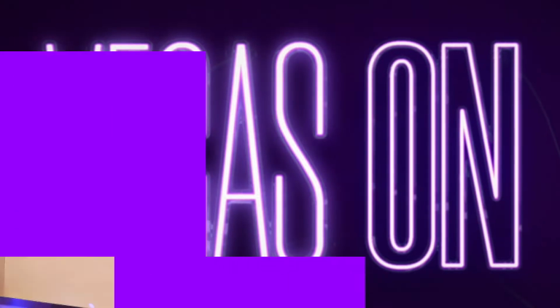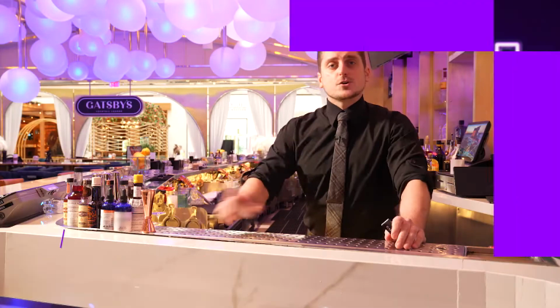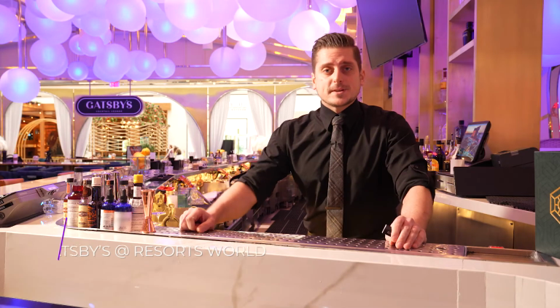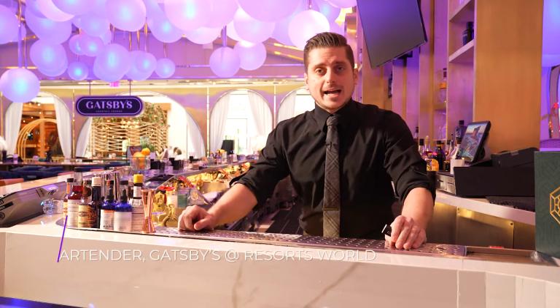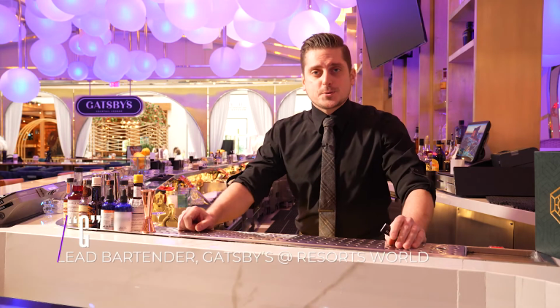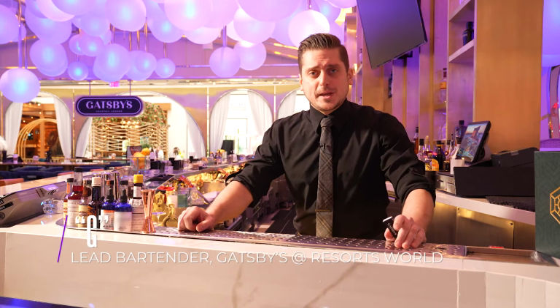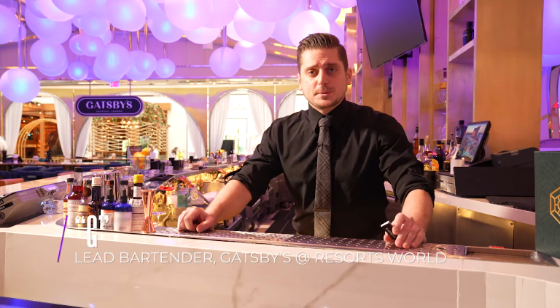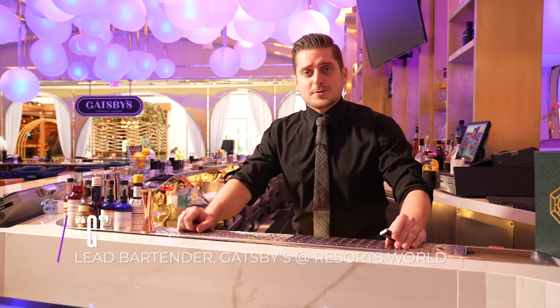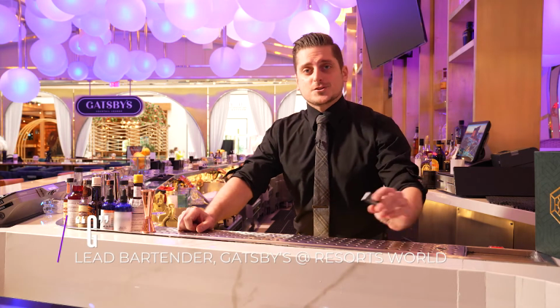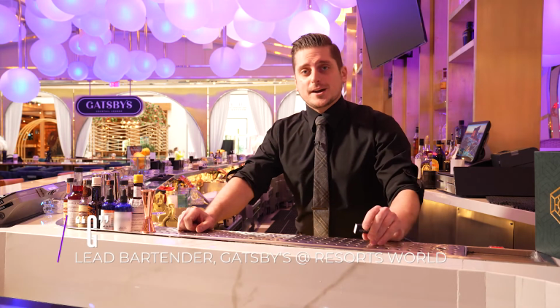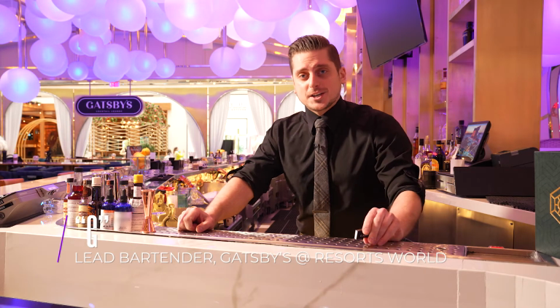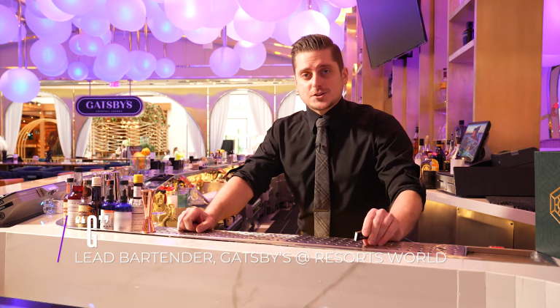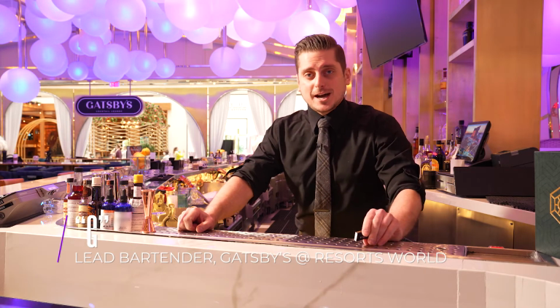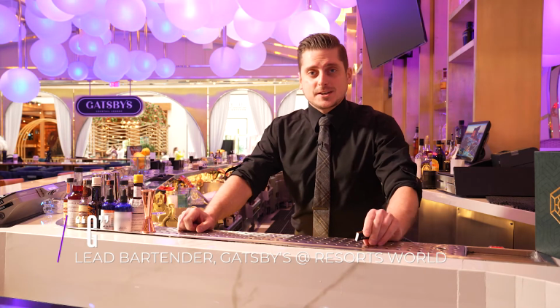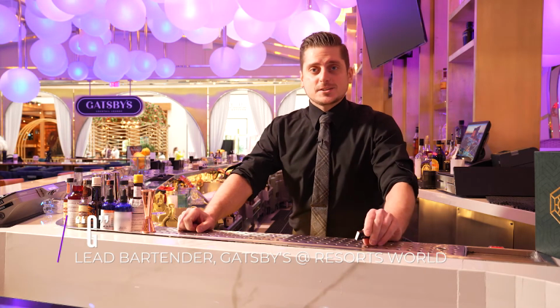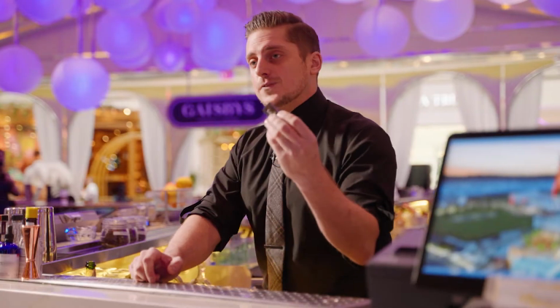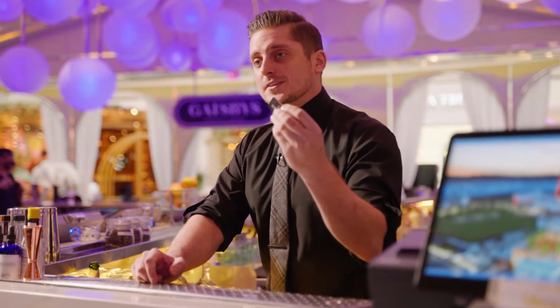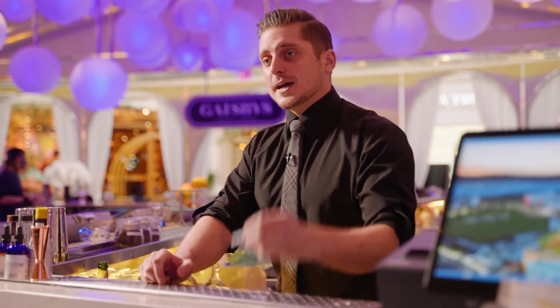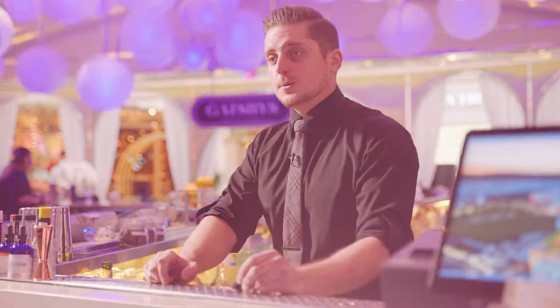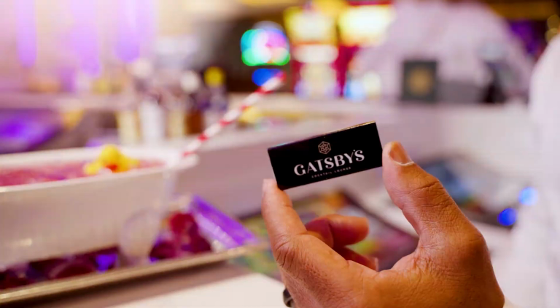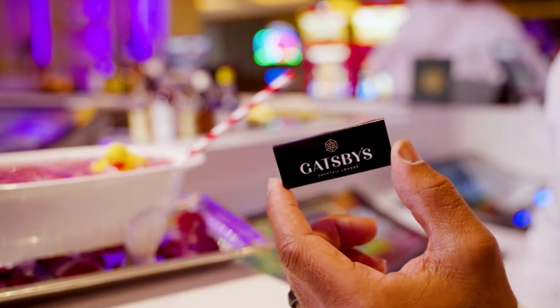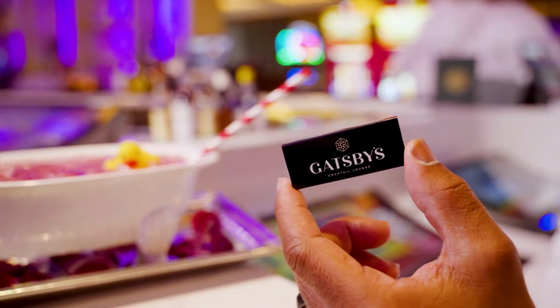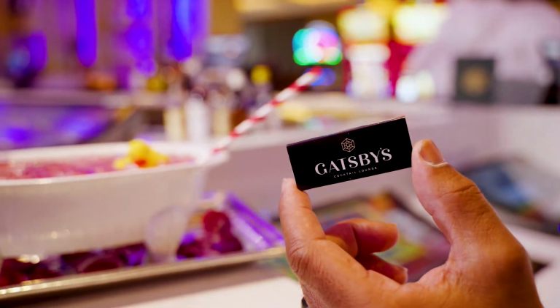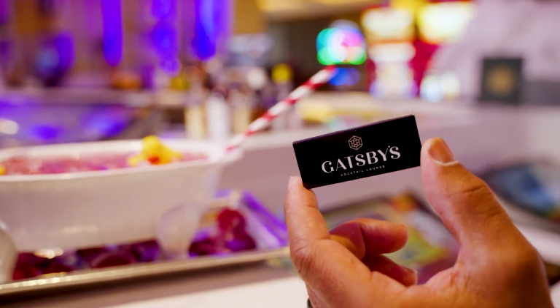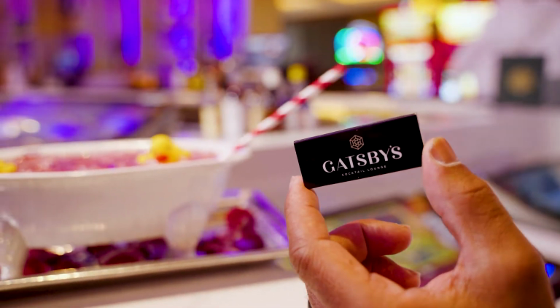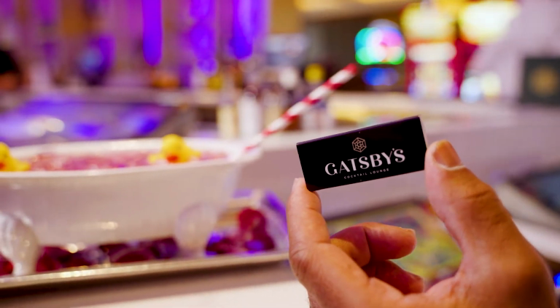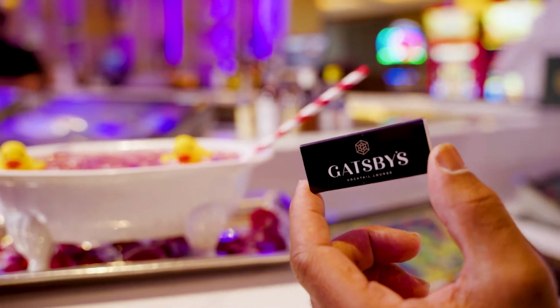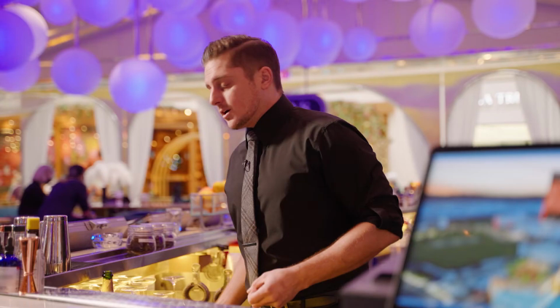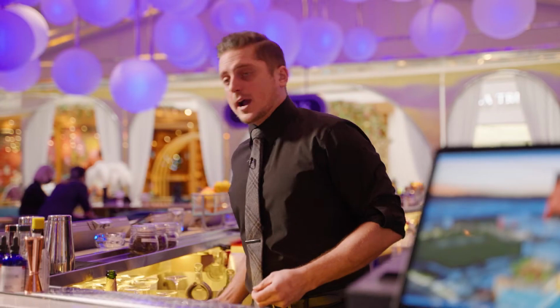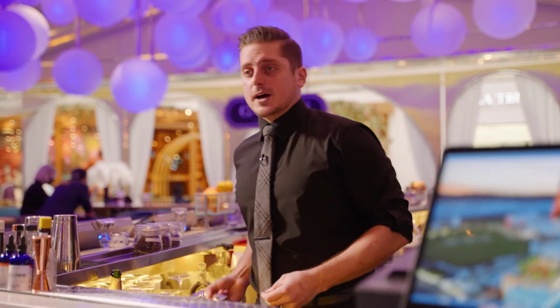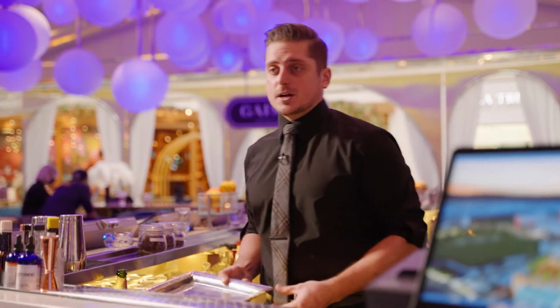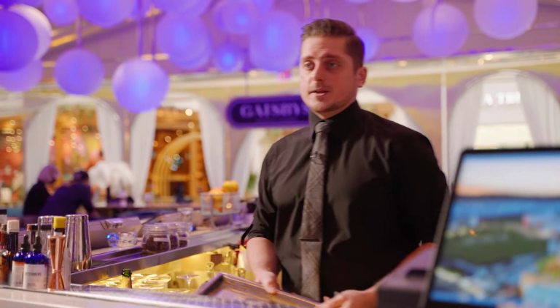No trip to Gatsby's would be complete without trying our signature cocktails. If you find this matchbook, scan the back, and you'll get access to our craft cocktail menu.